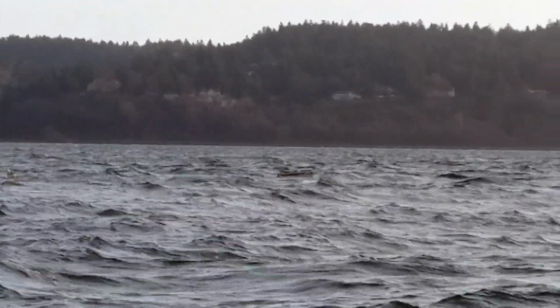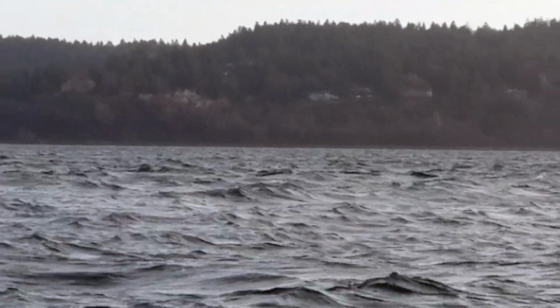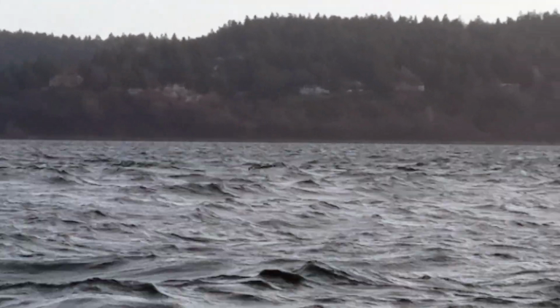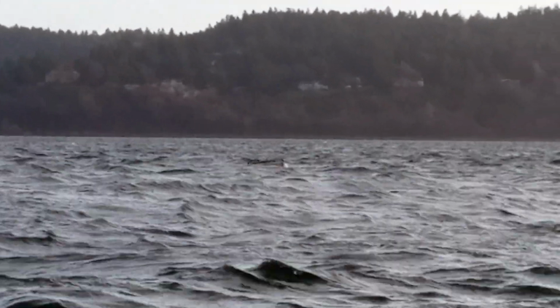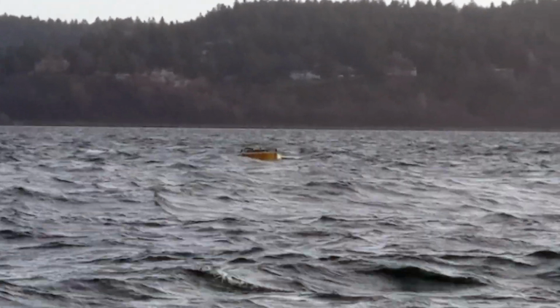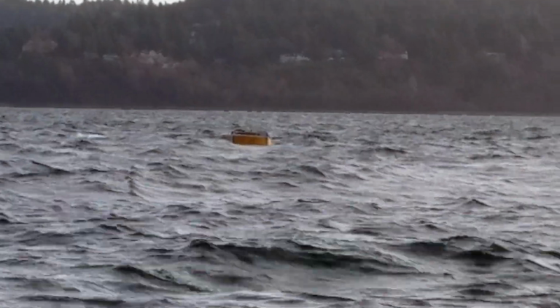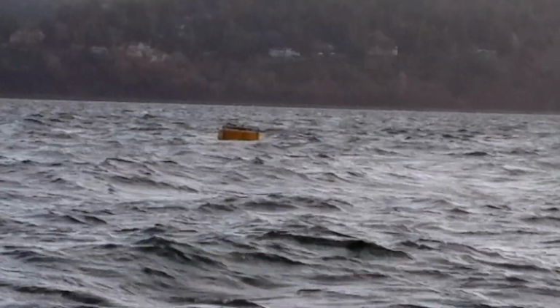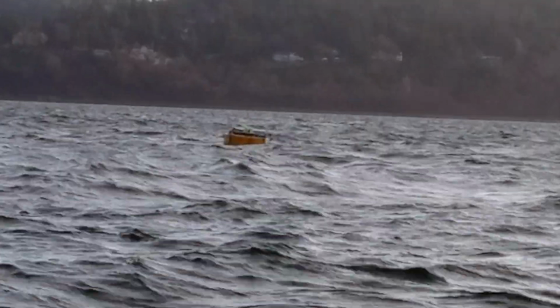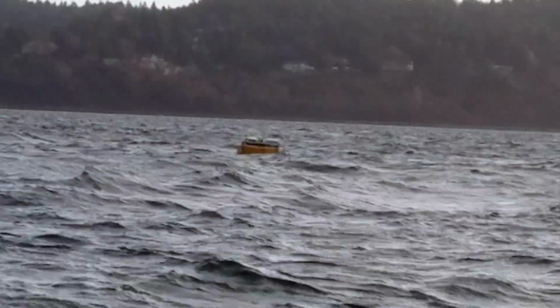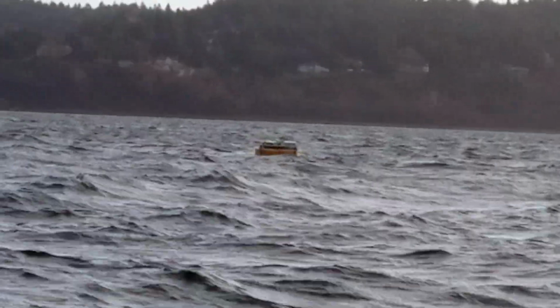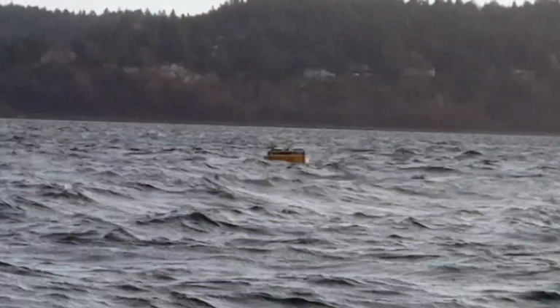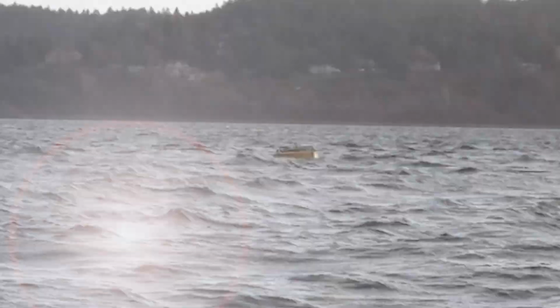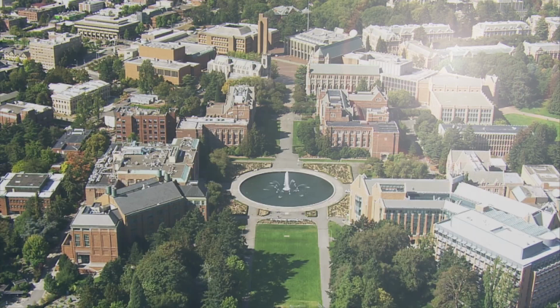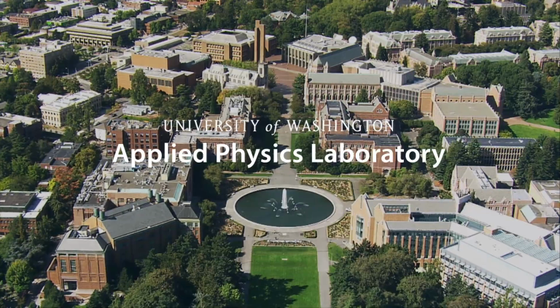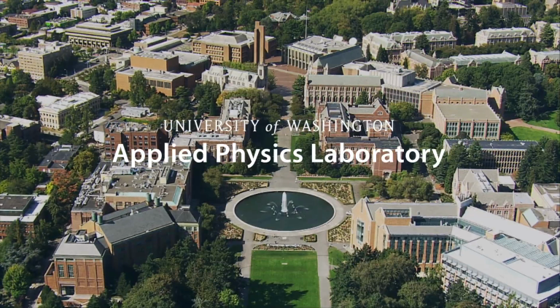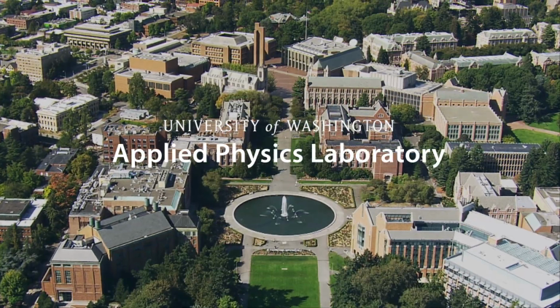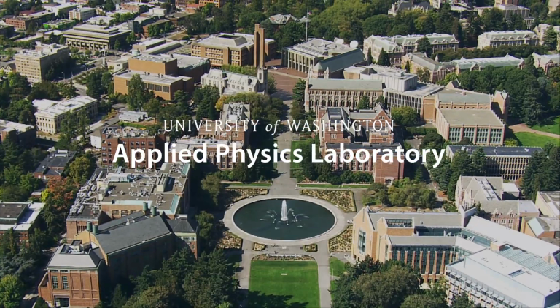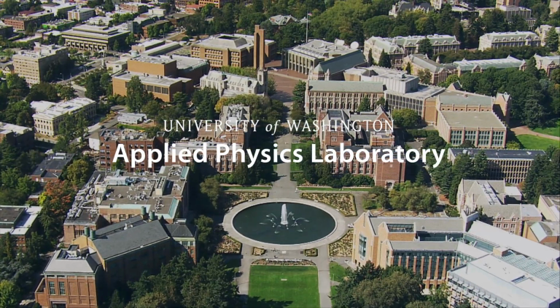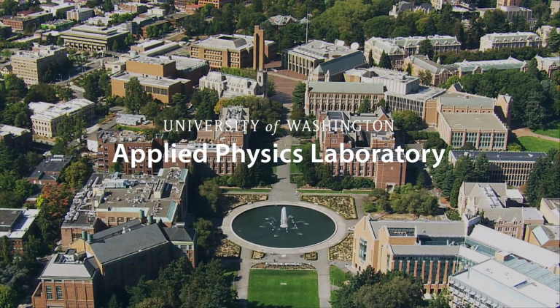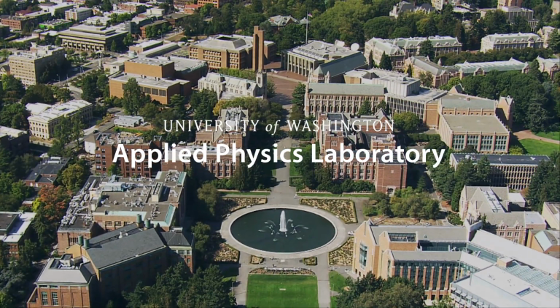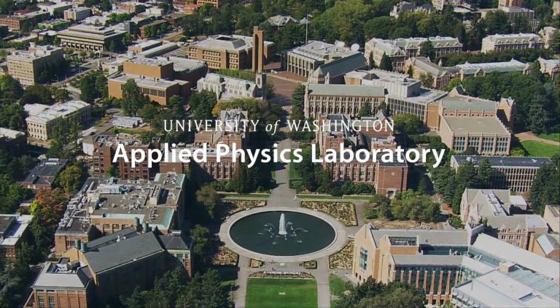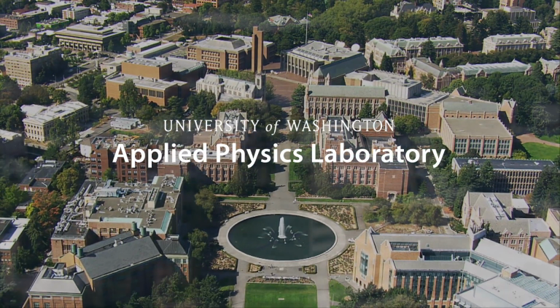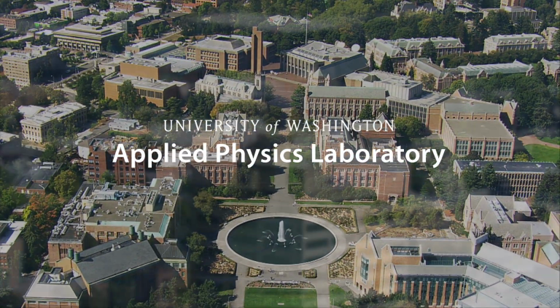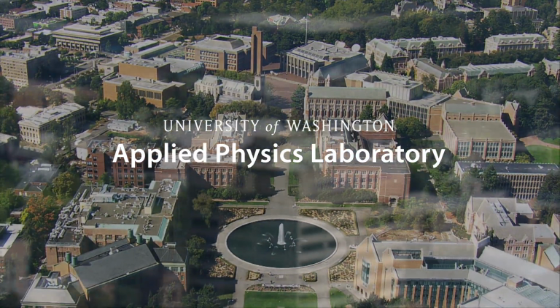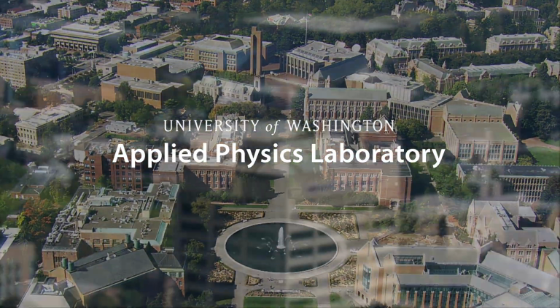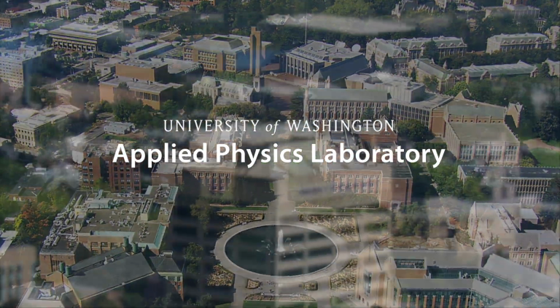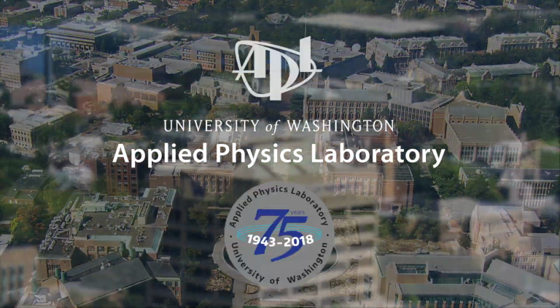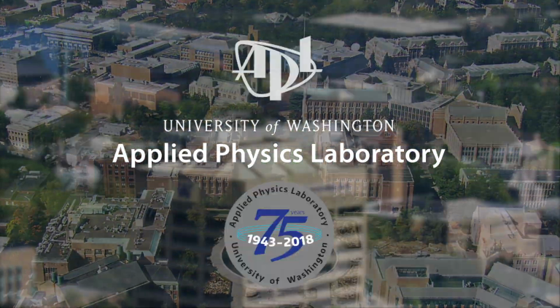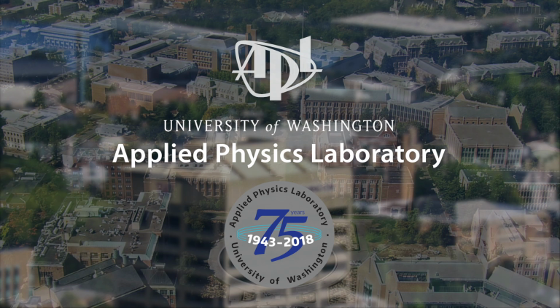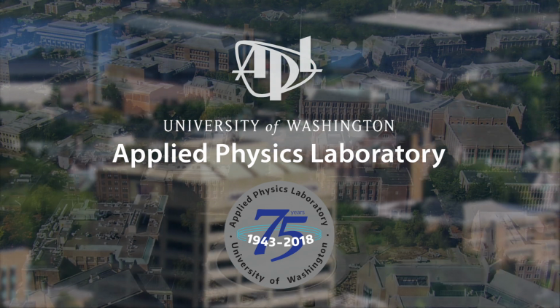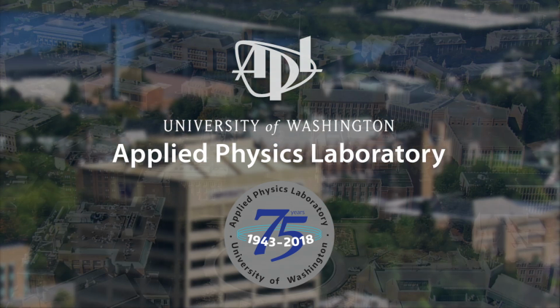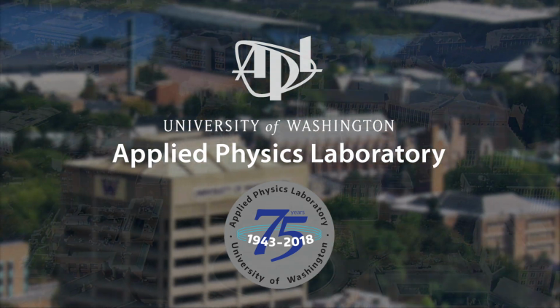Science at work for you. This is APL, the Applied Physics Laboratory at the University of Washington in Seattle.